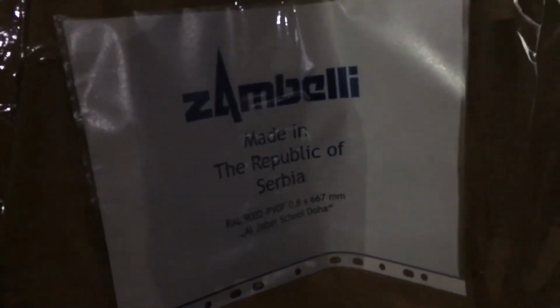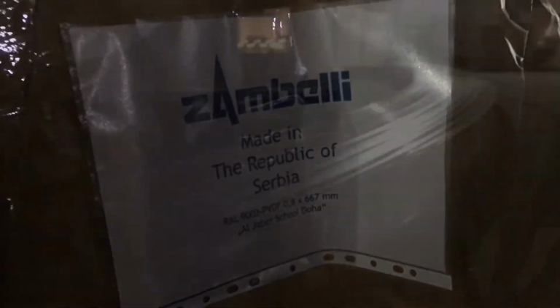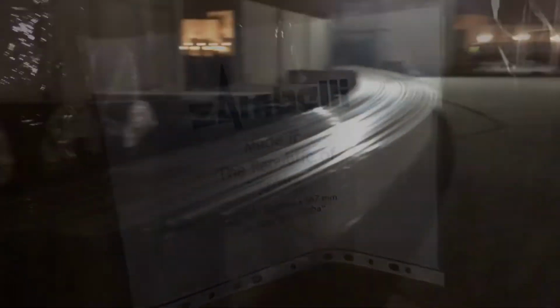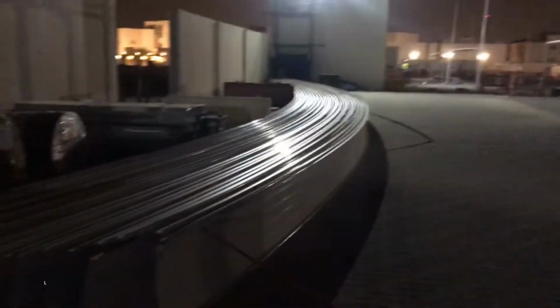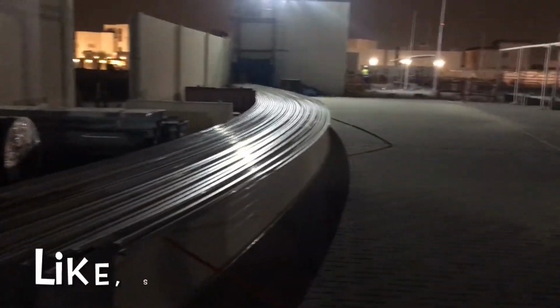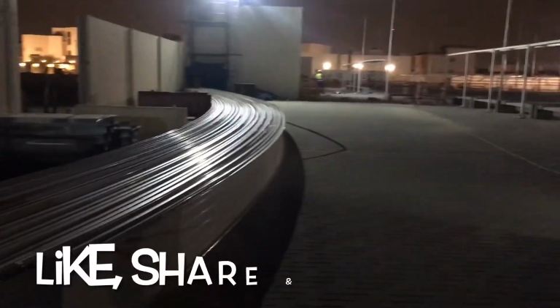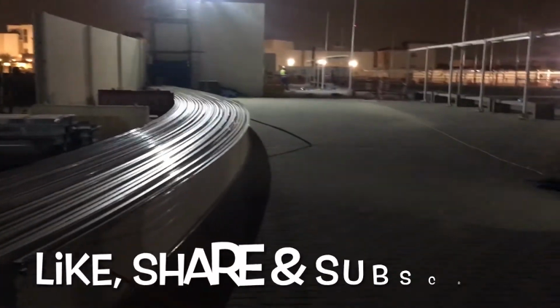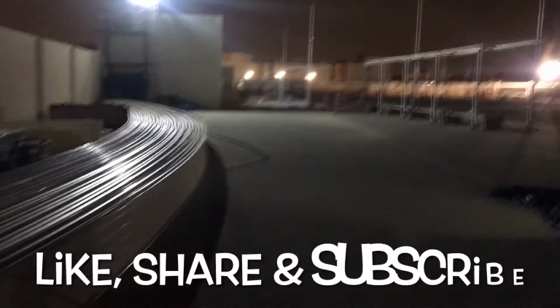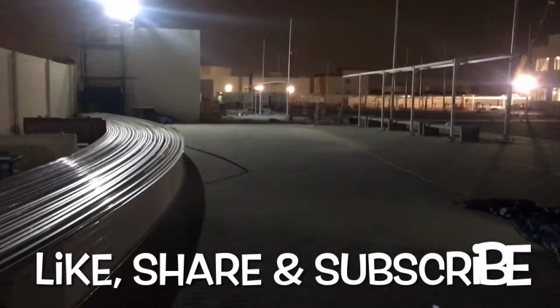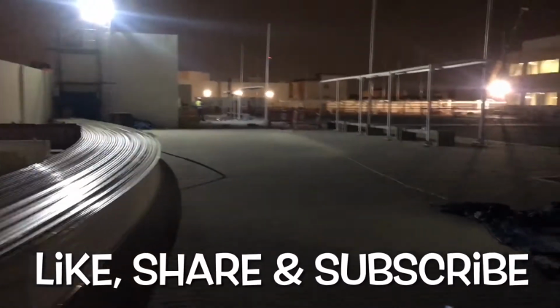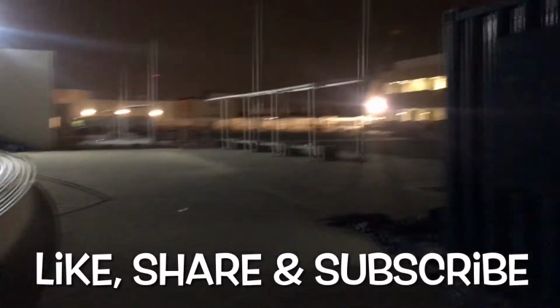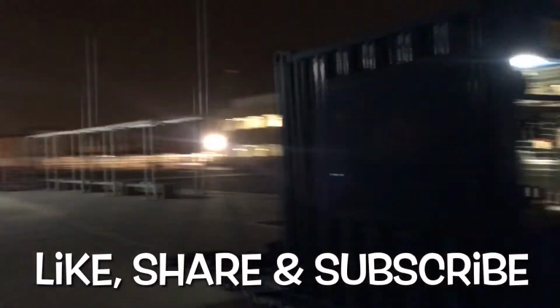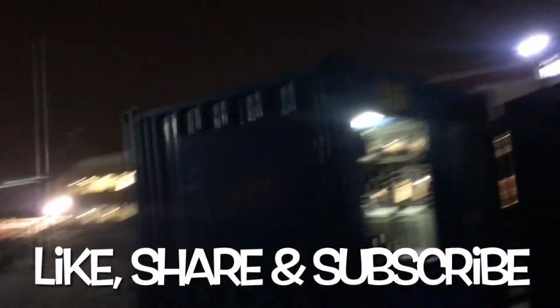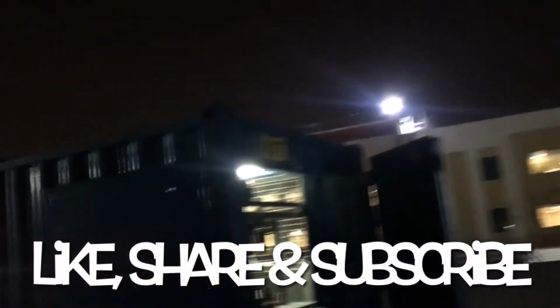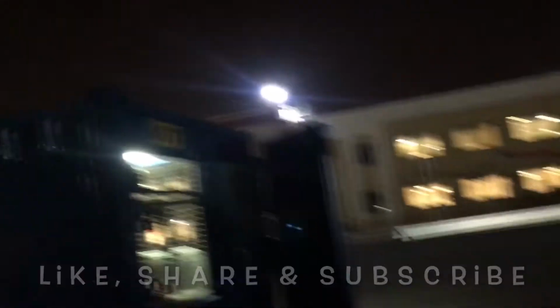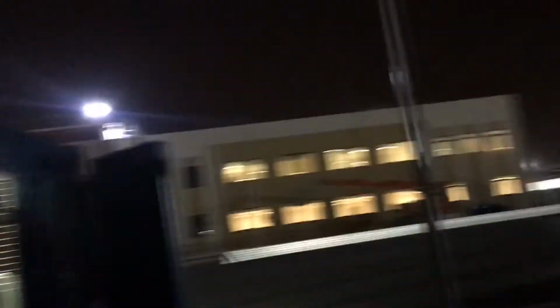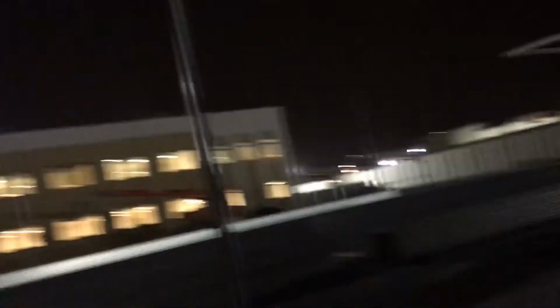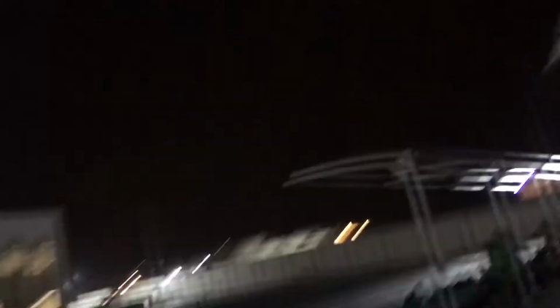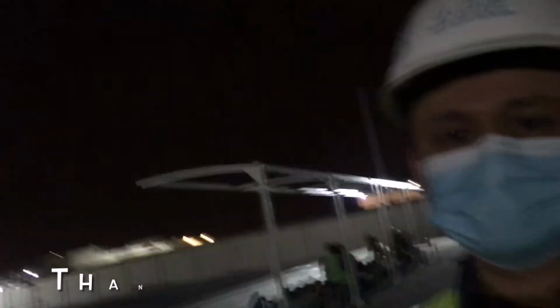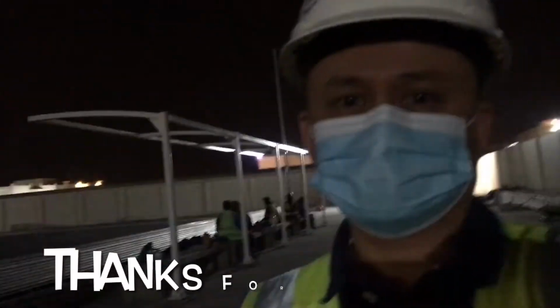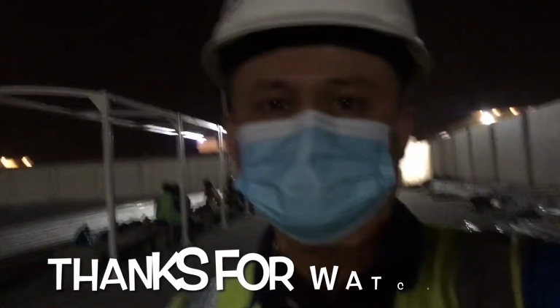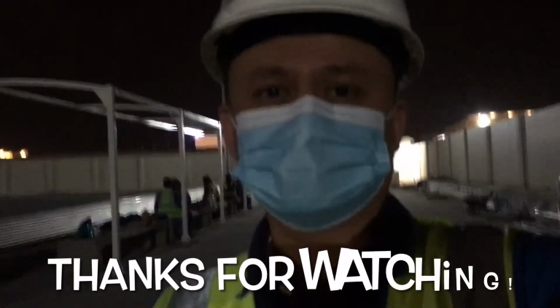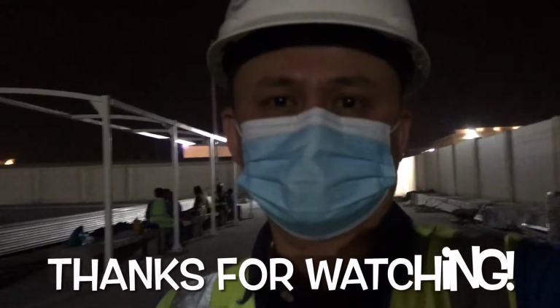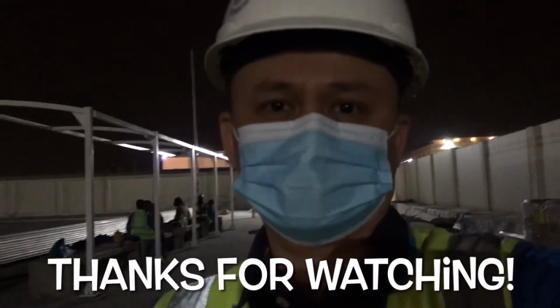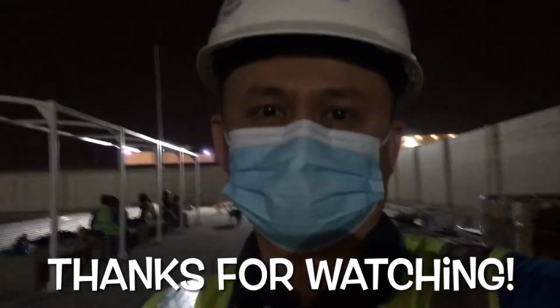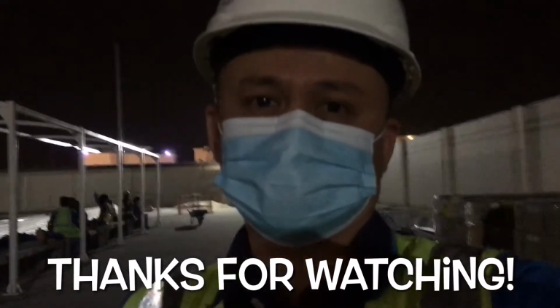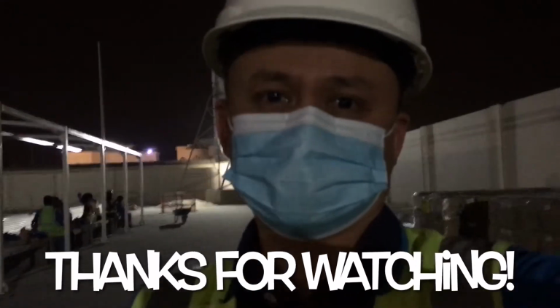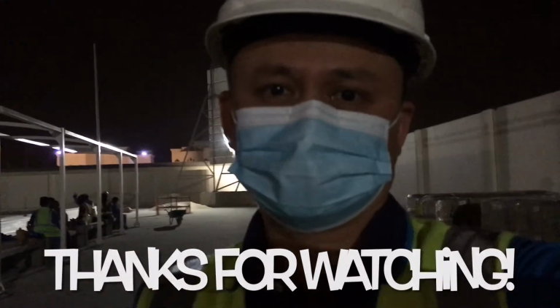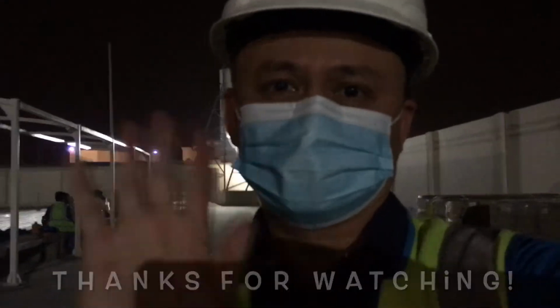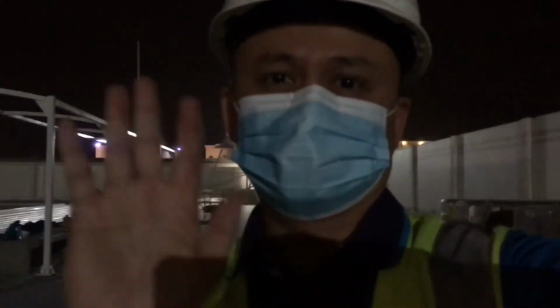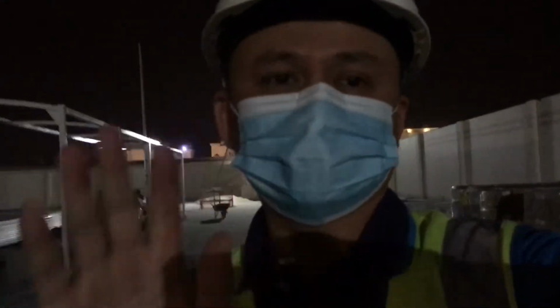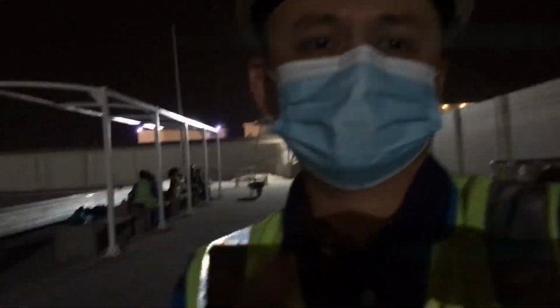That's all for this video. Please don't forget to like, share, and subscribe. Thanks for watching — bye bye!